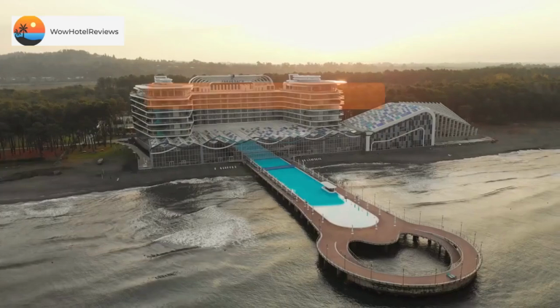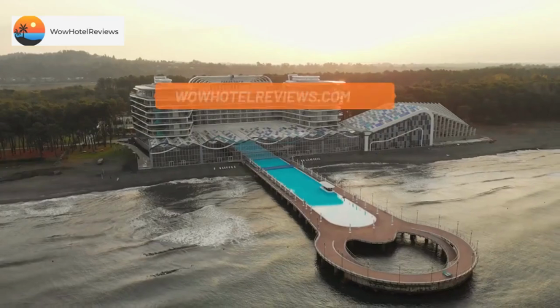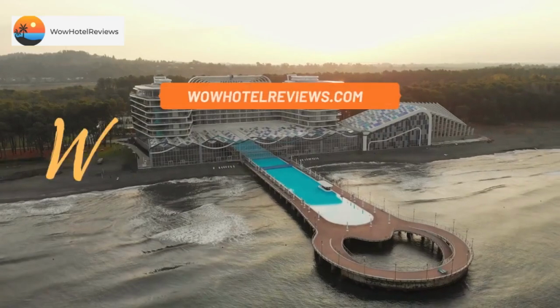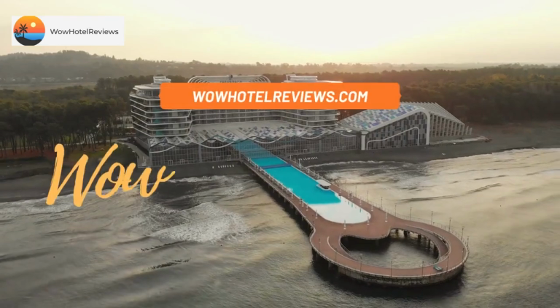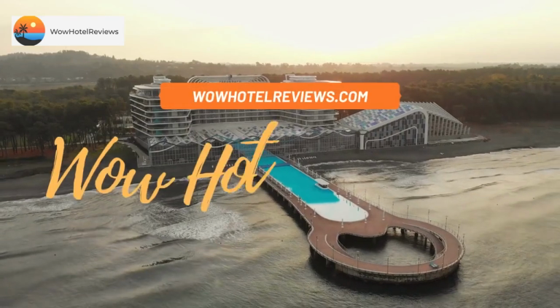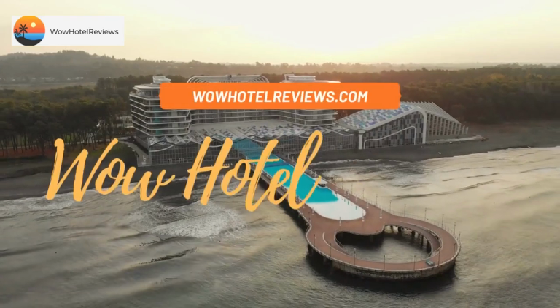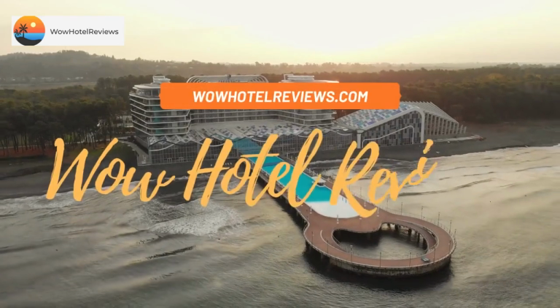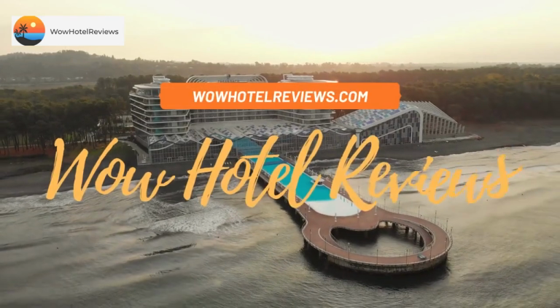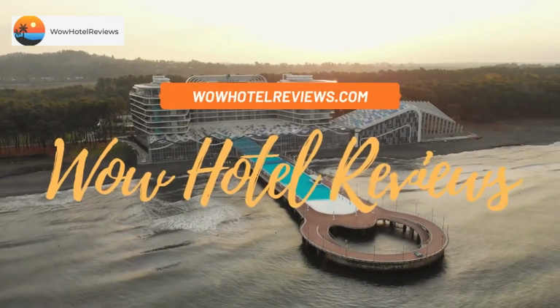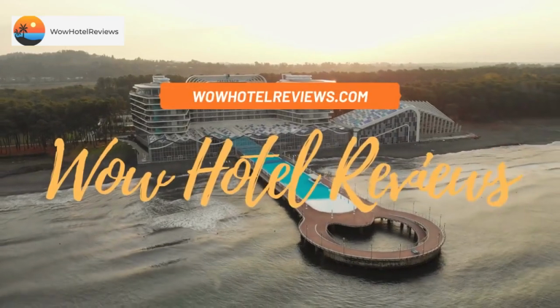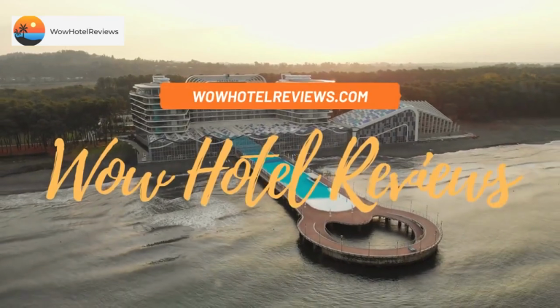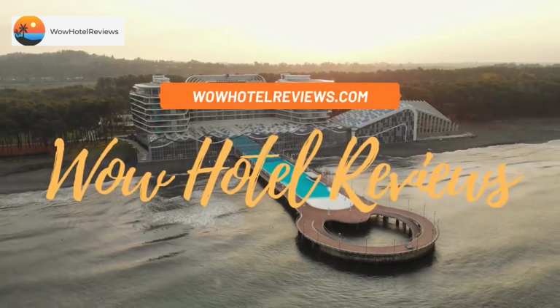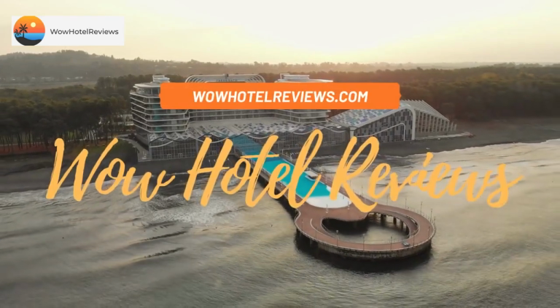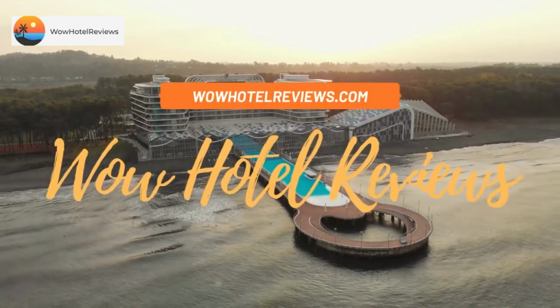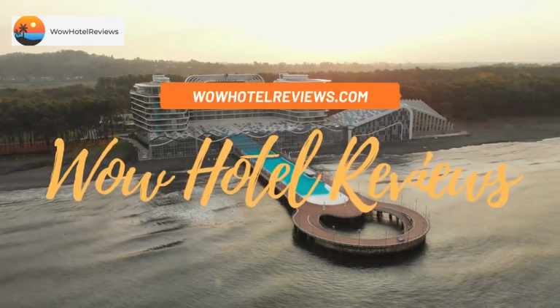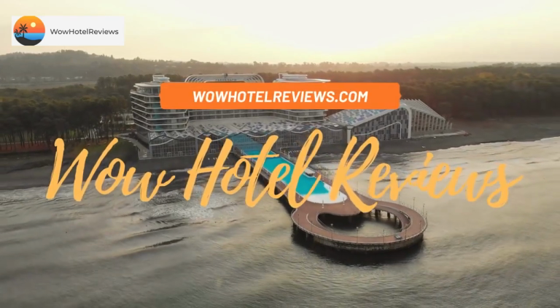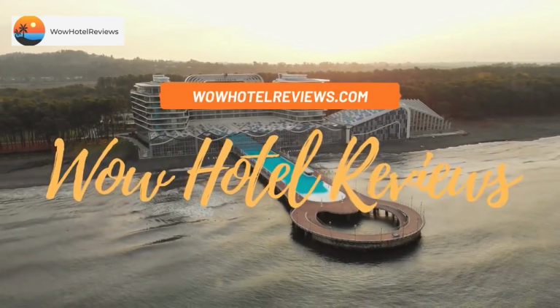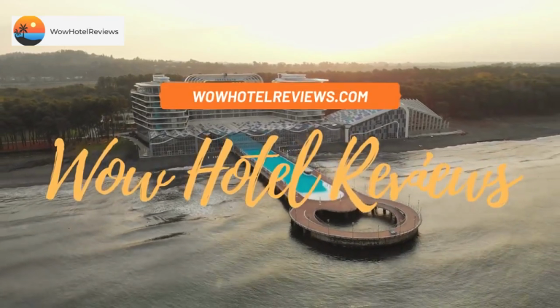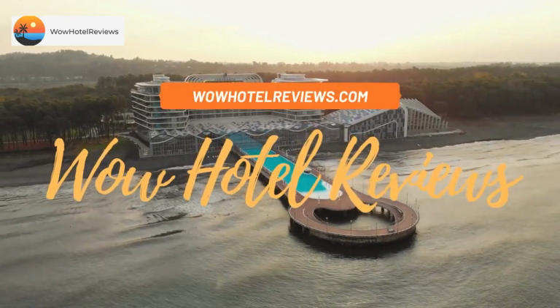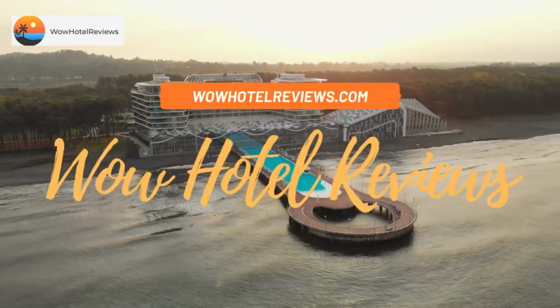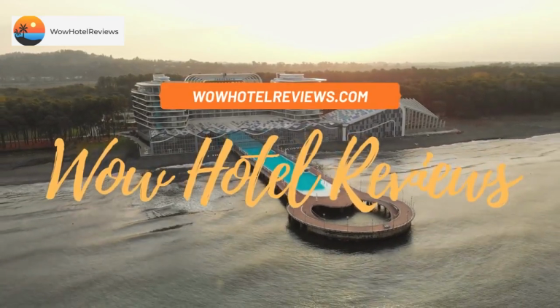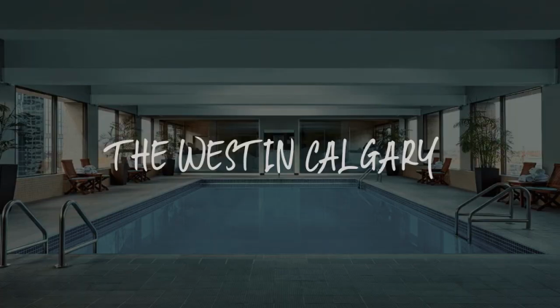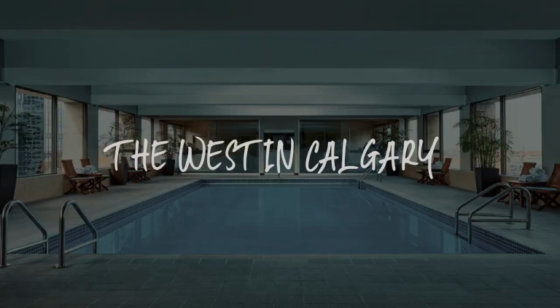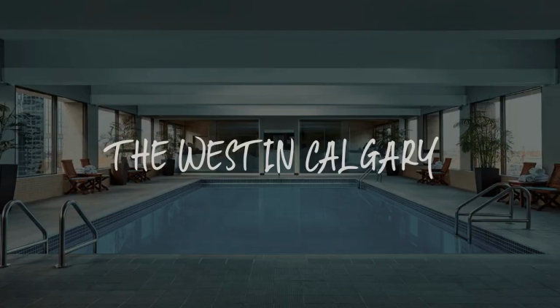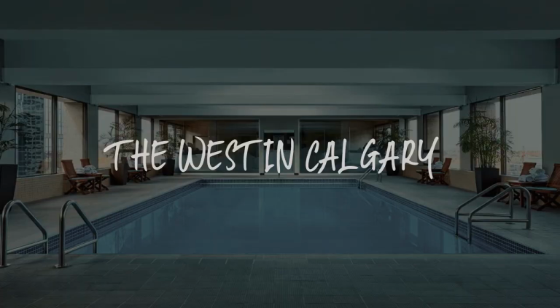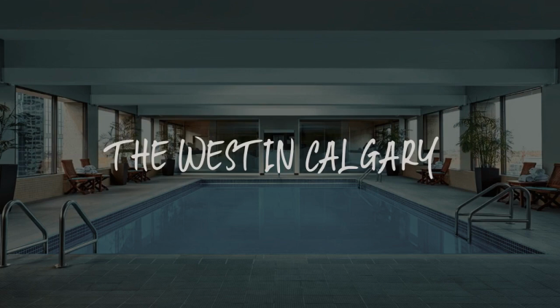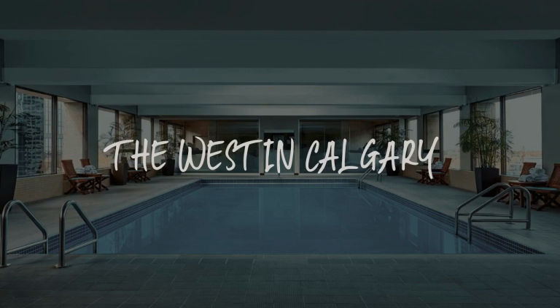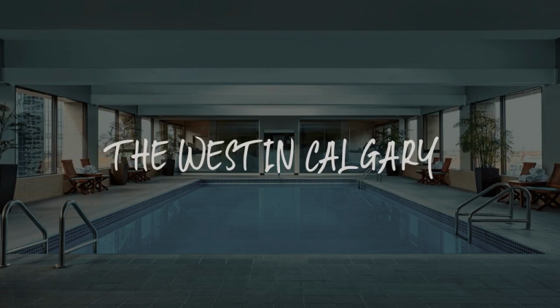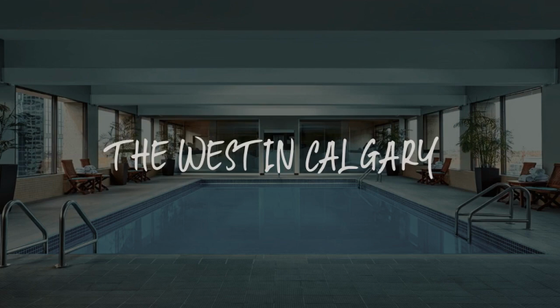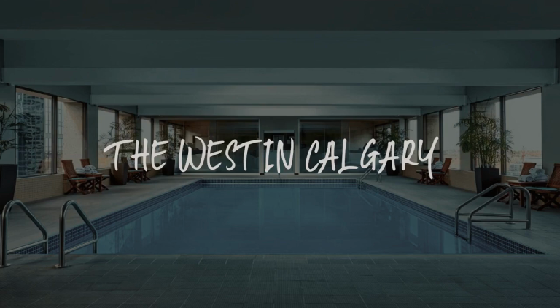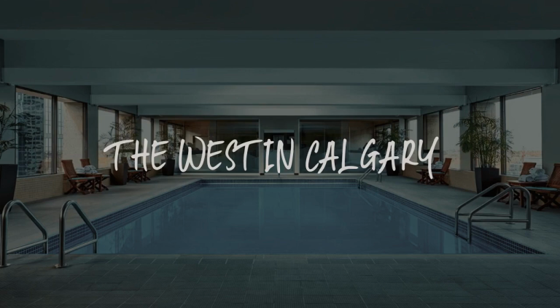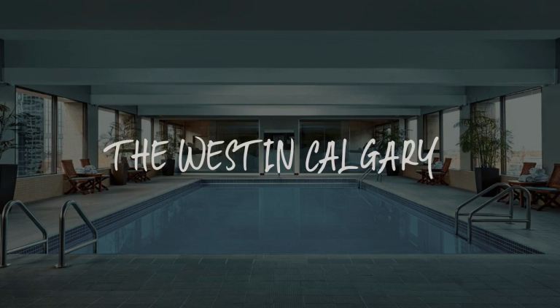Hello guys. Welcome to Canada Hotel Explorer. Today I am reviewing the West in Calgary.